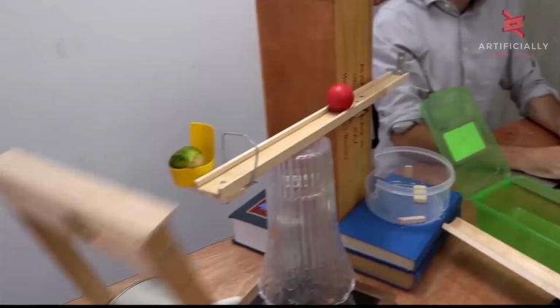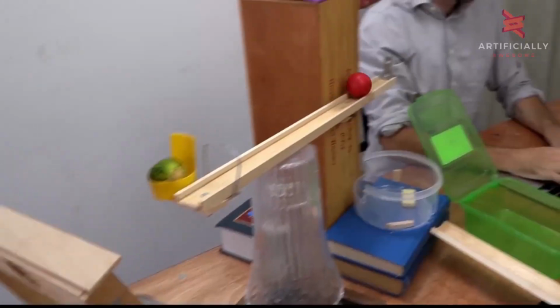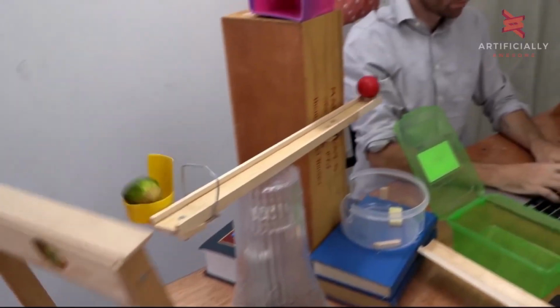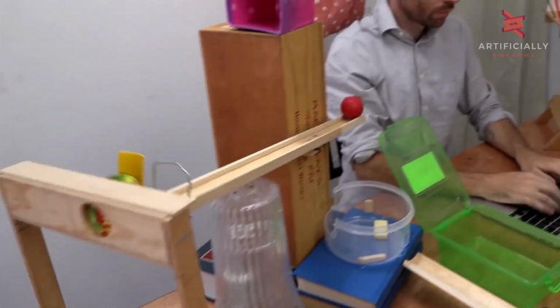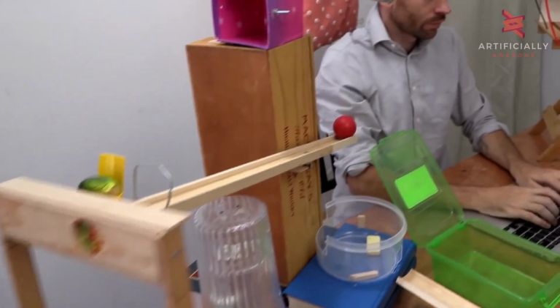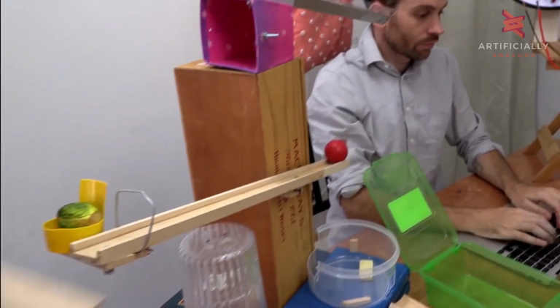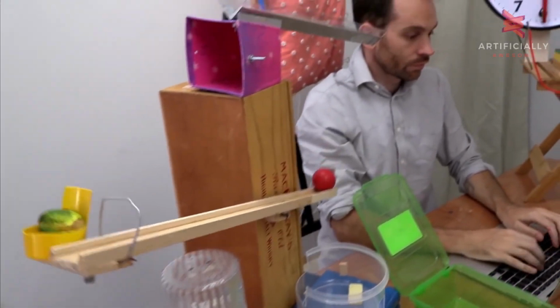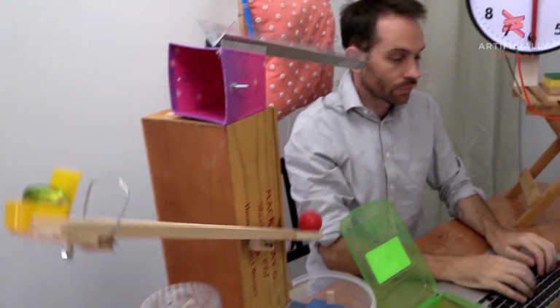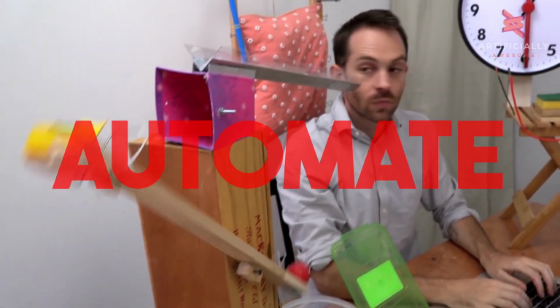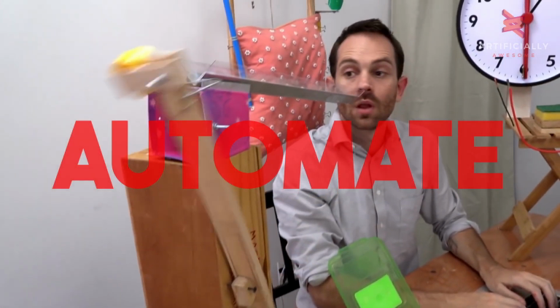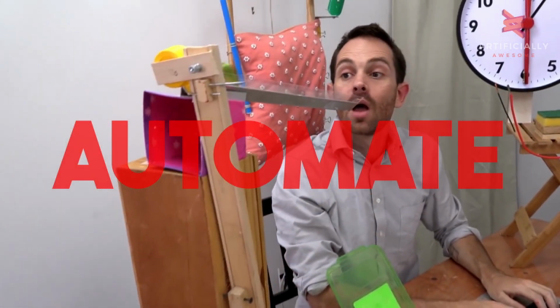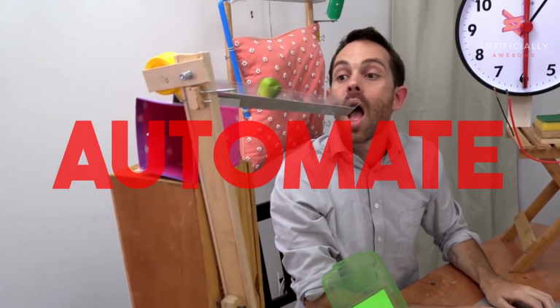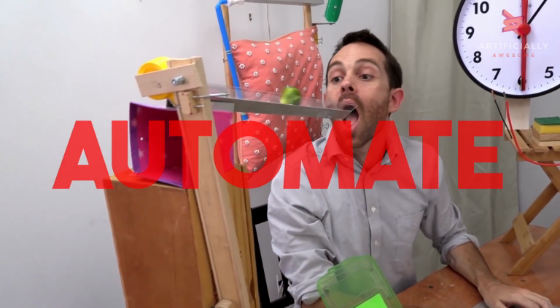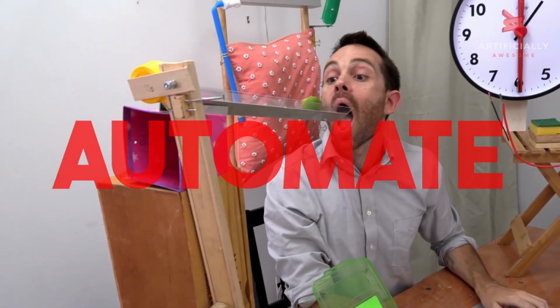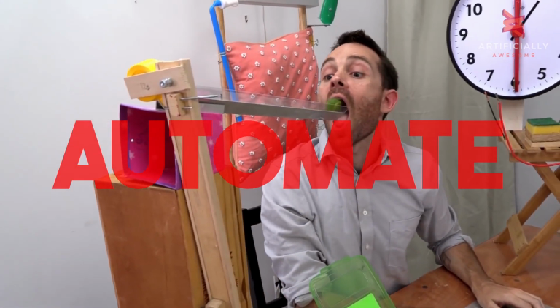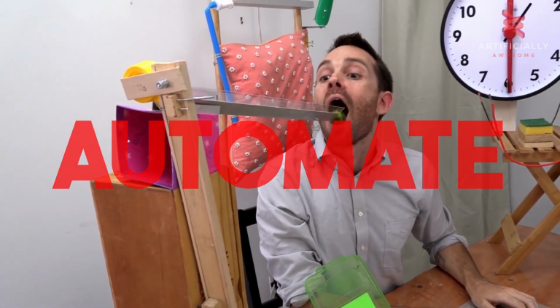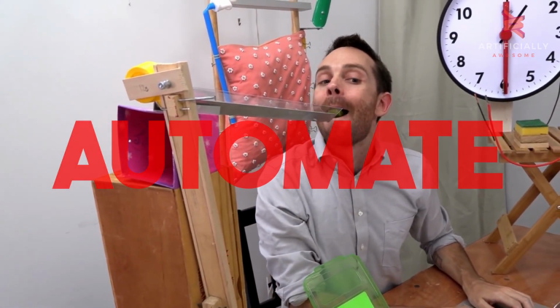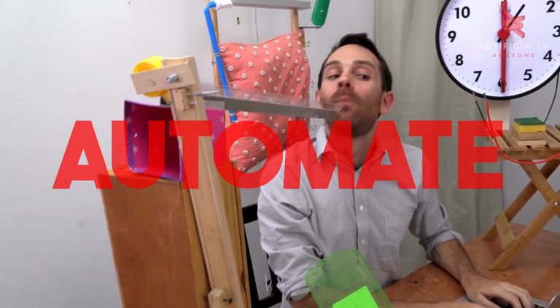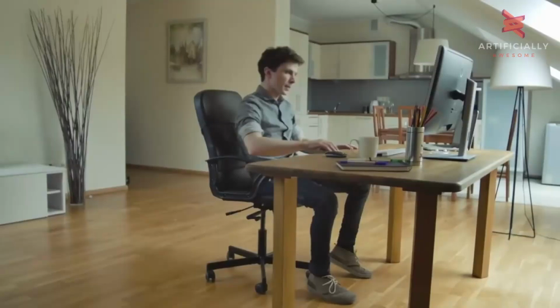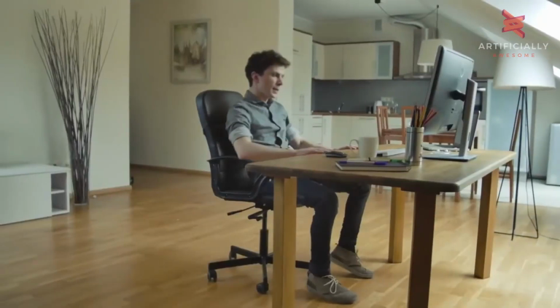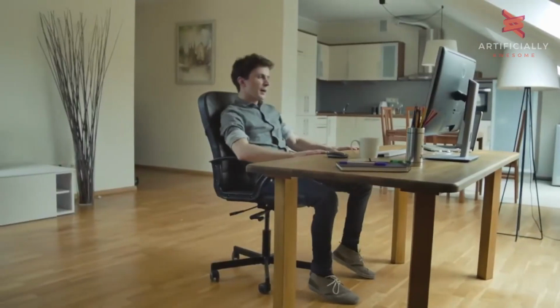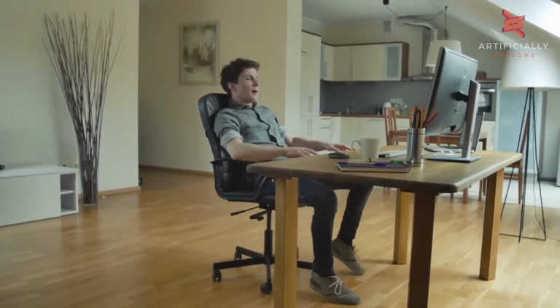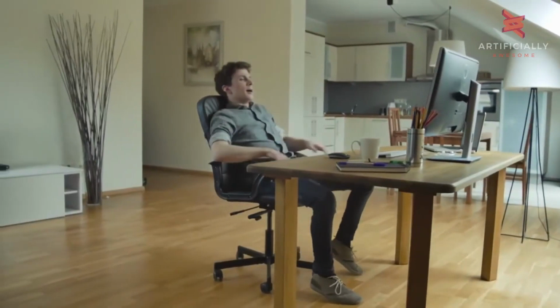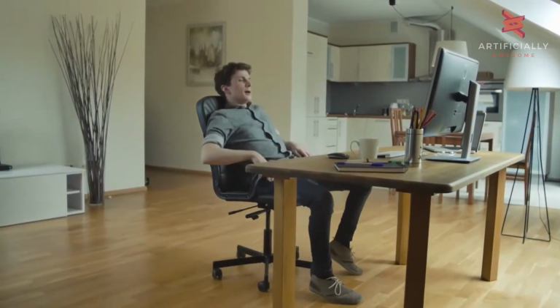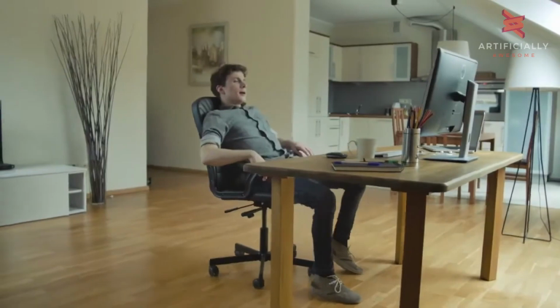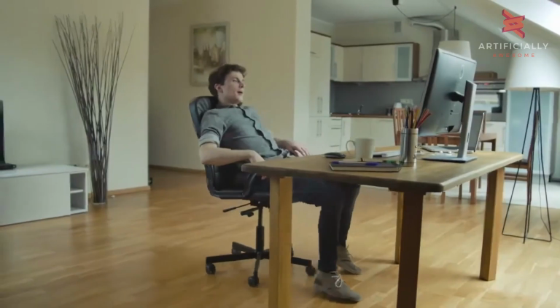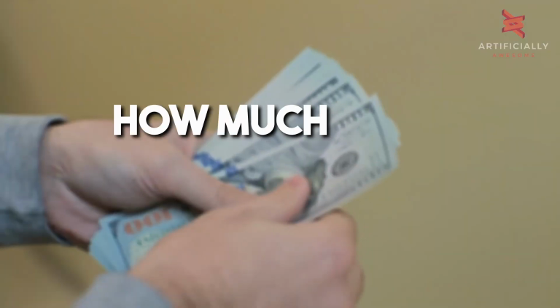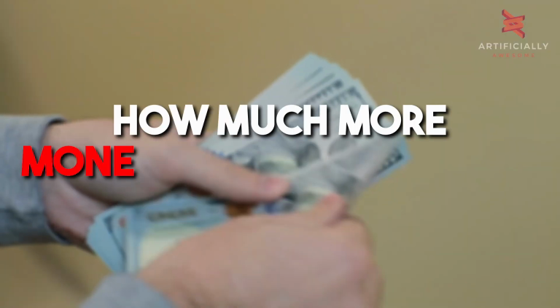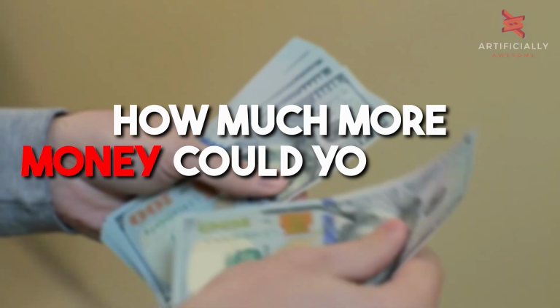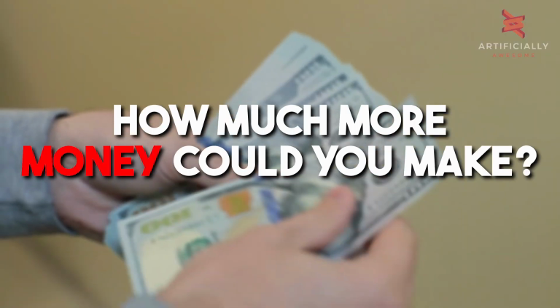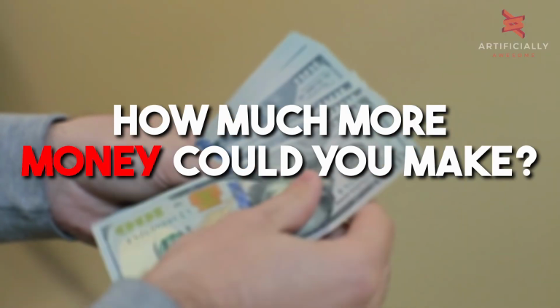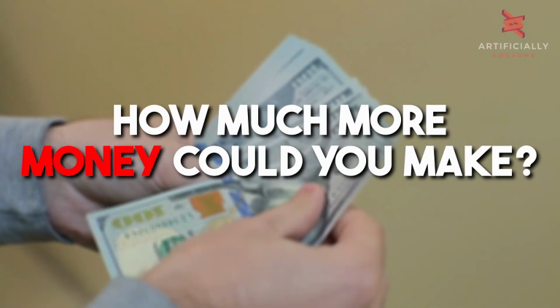What if you could completely automate your working life? How much more spare time would you have? How much more money could you make?